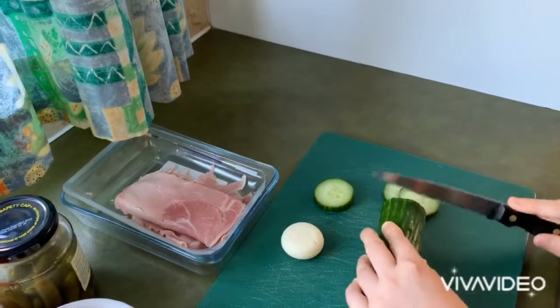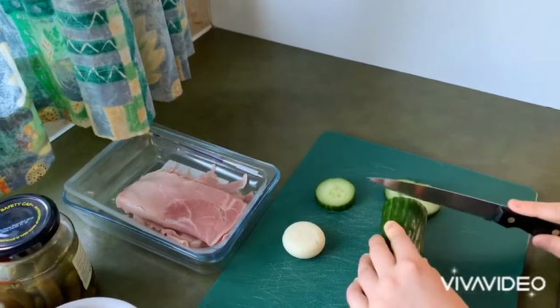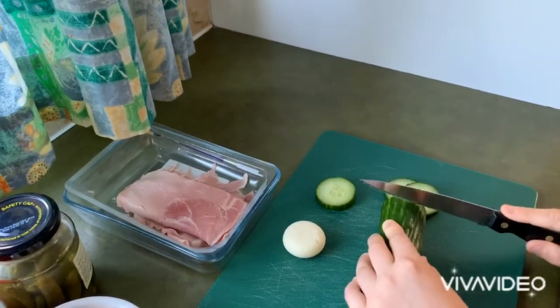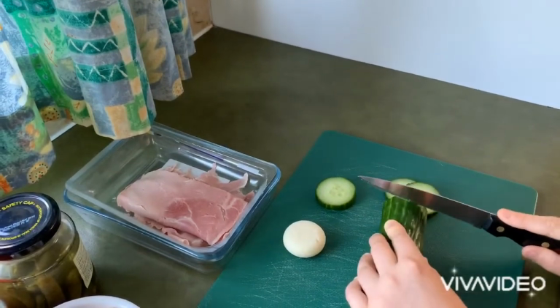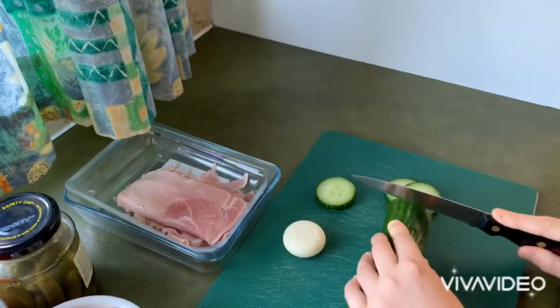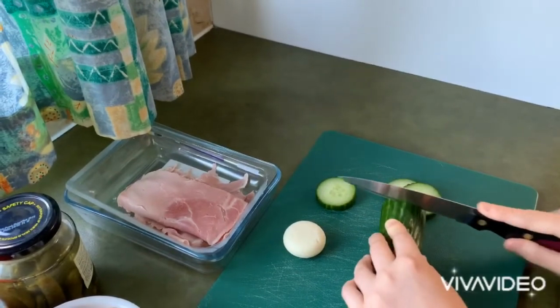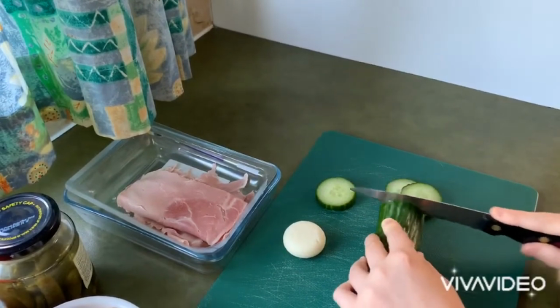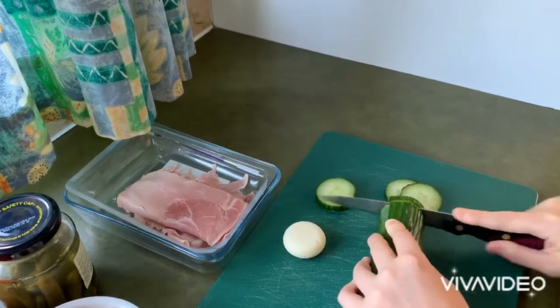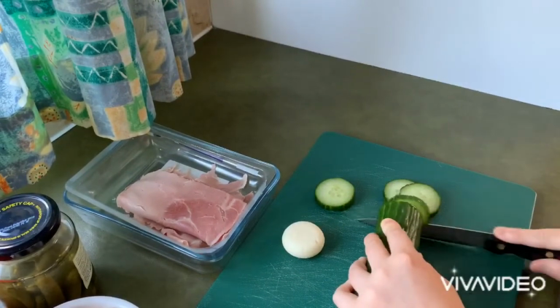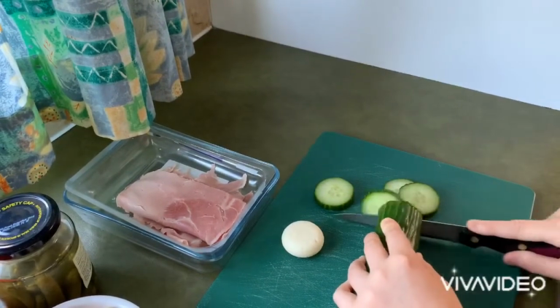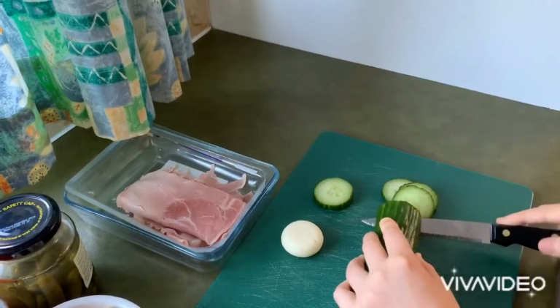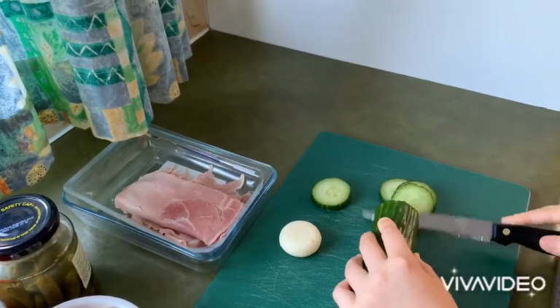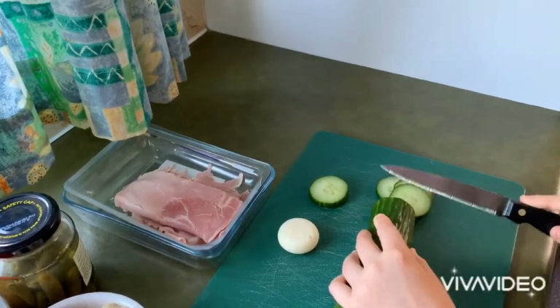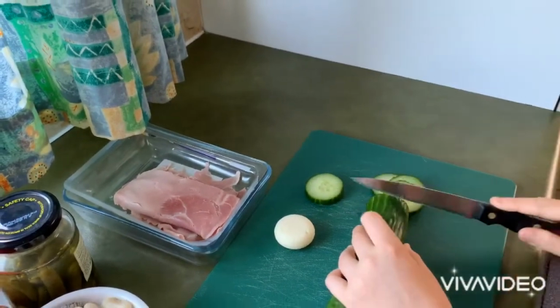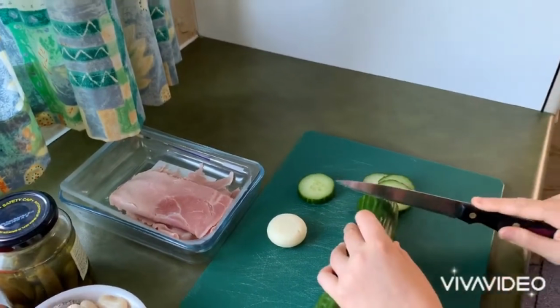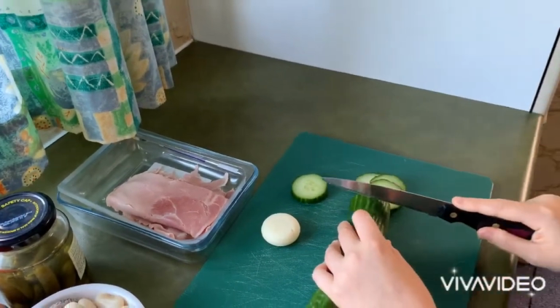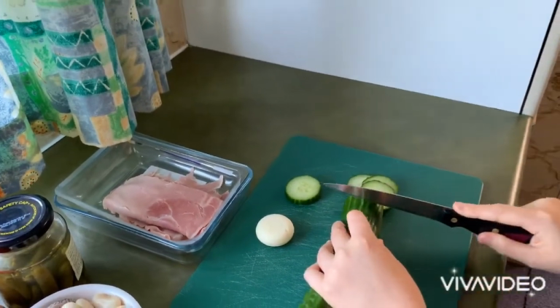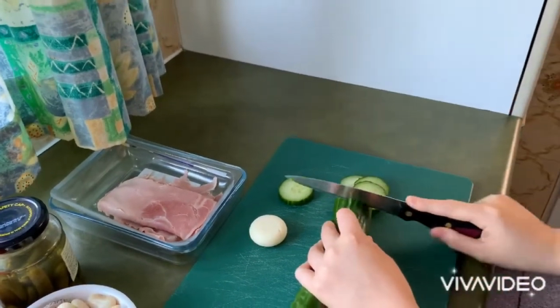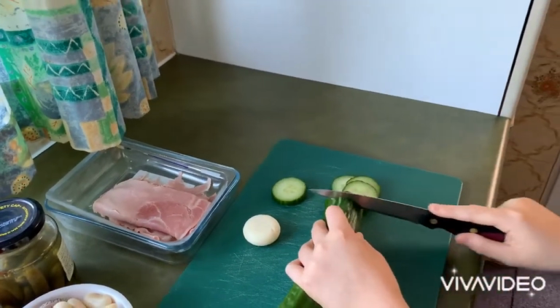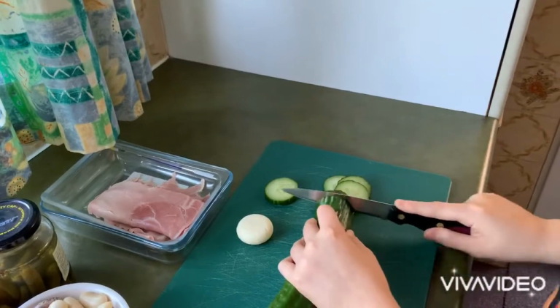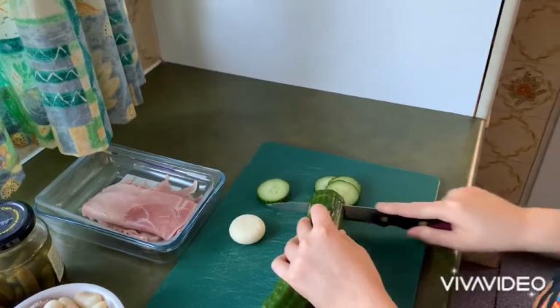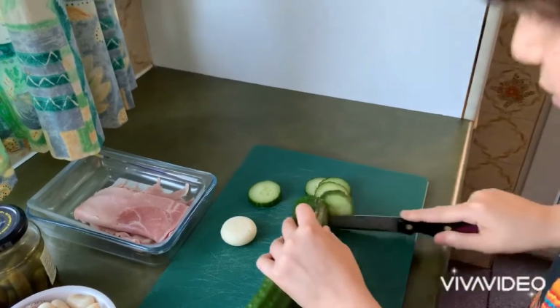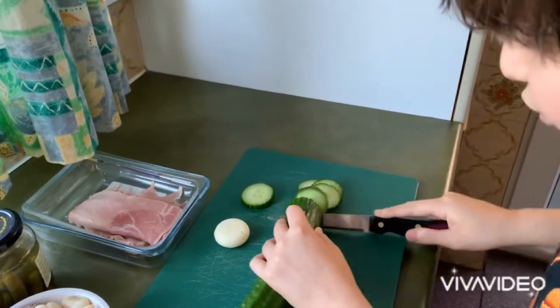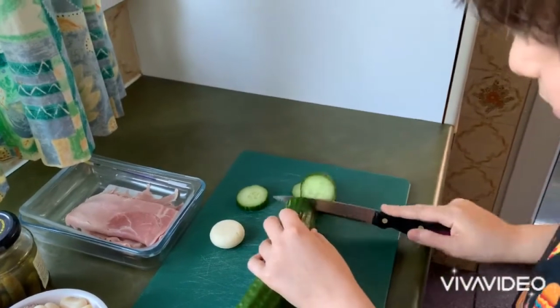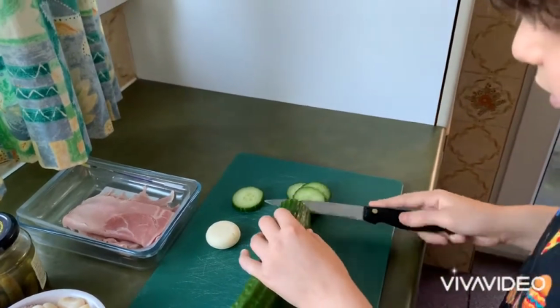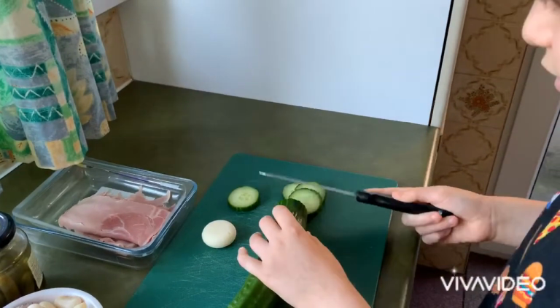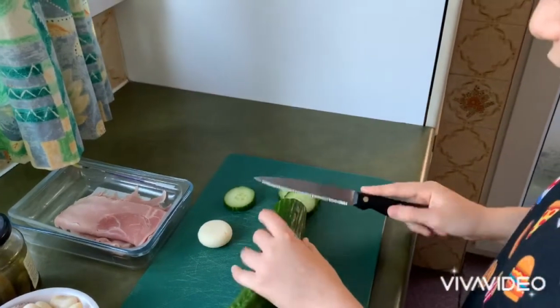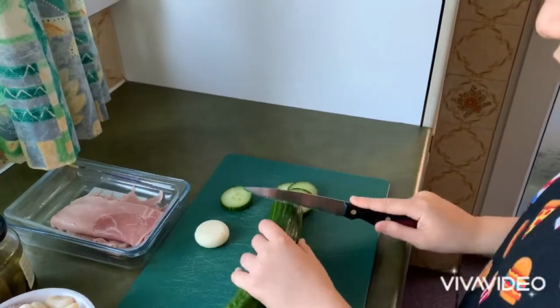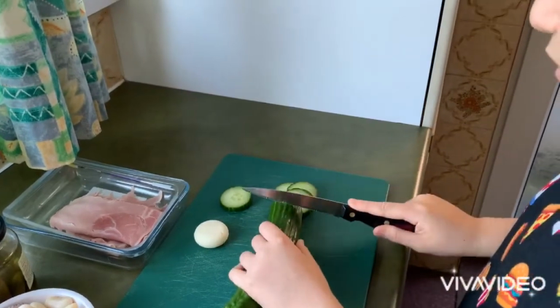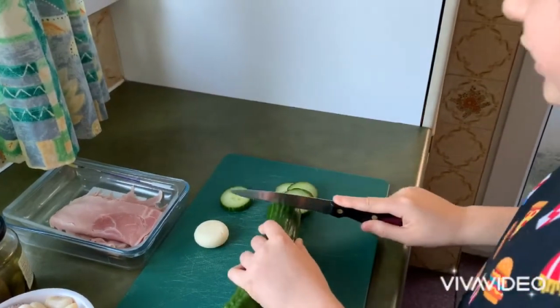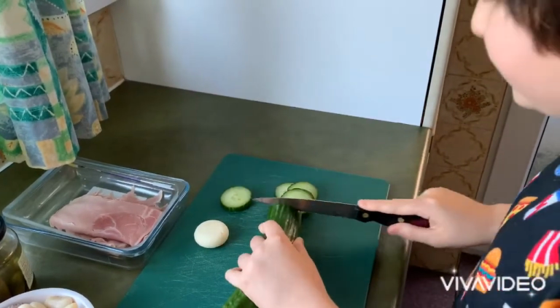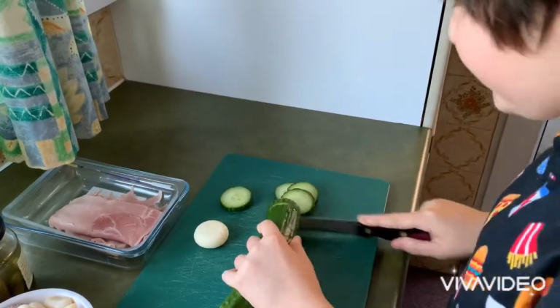Adult supervision is required — you need adult supervision while cutting up your cucumber. Don't want any lost fingers.